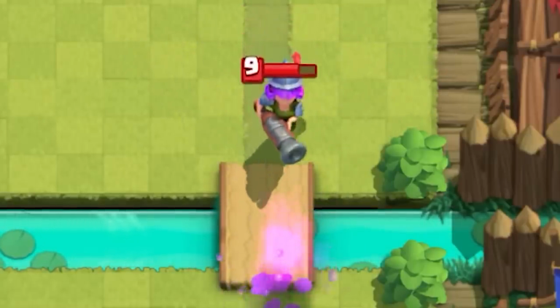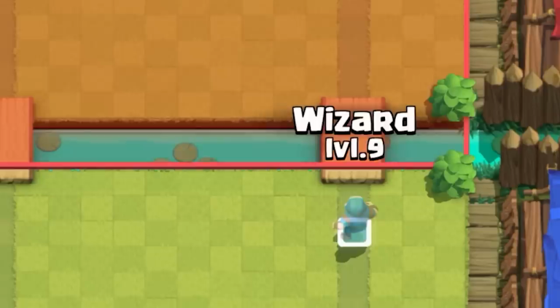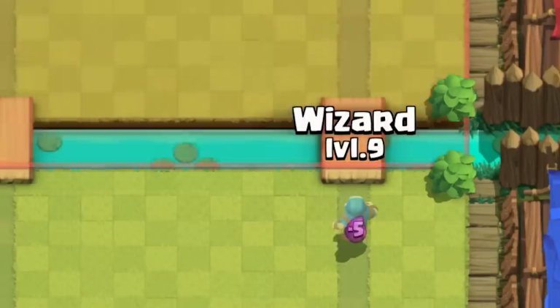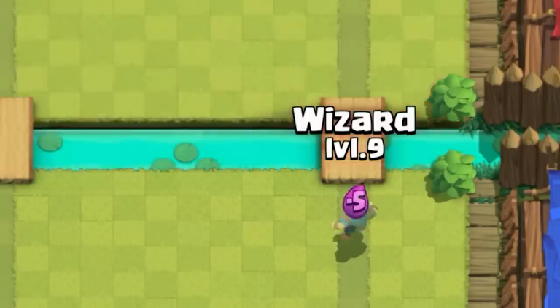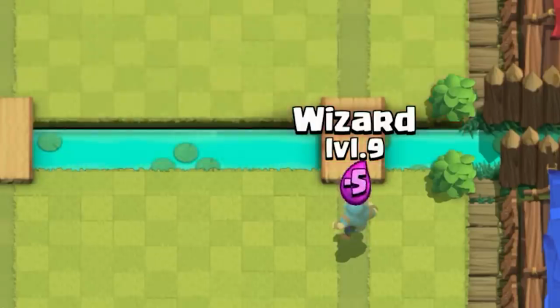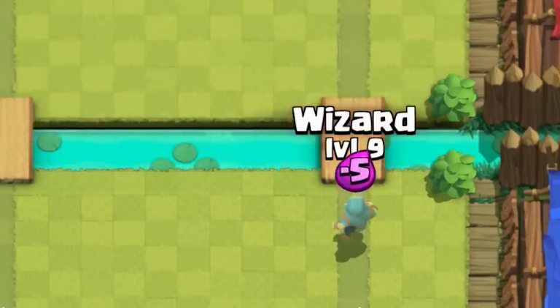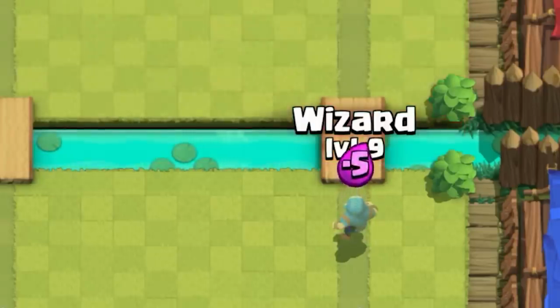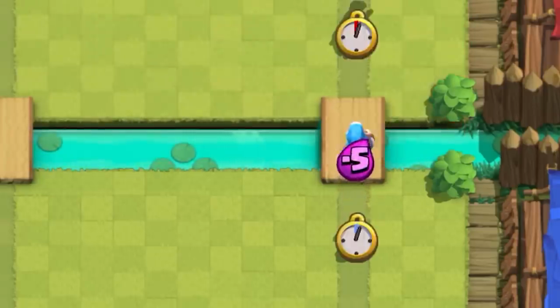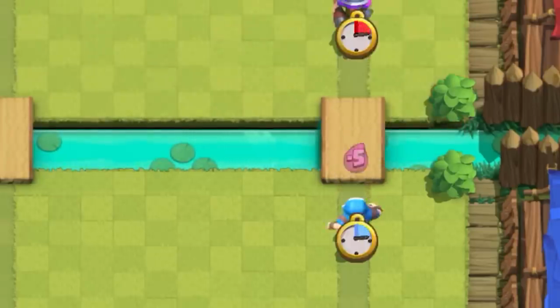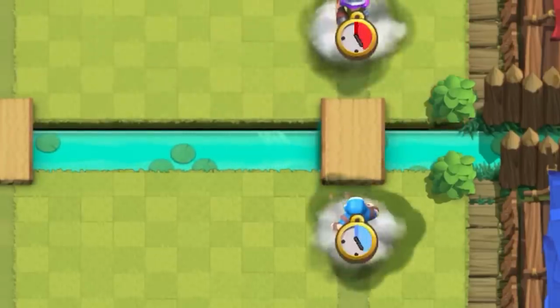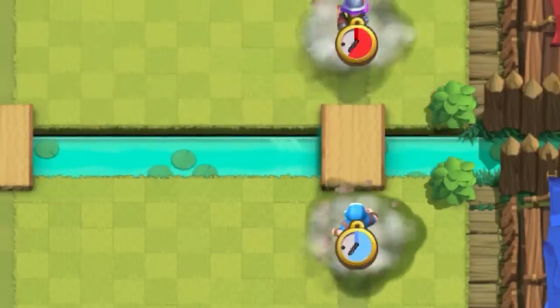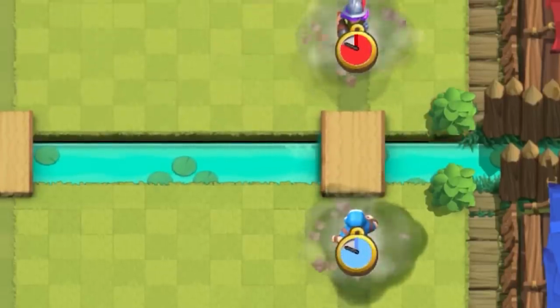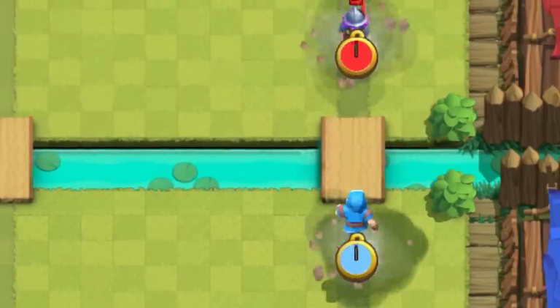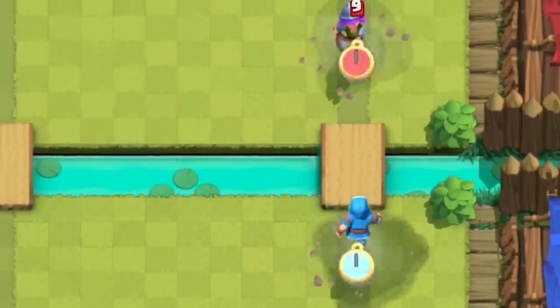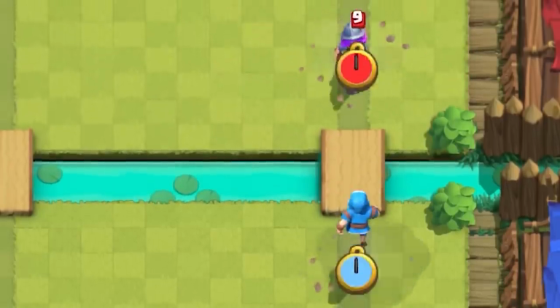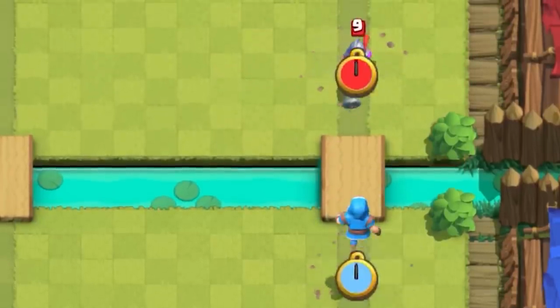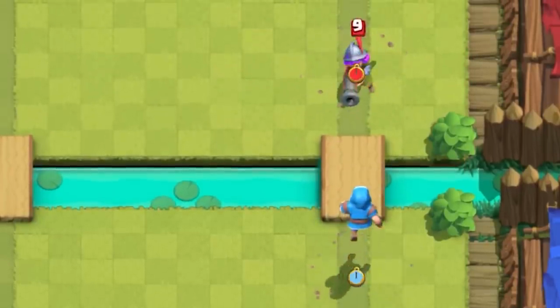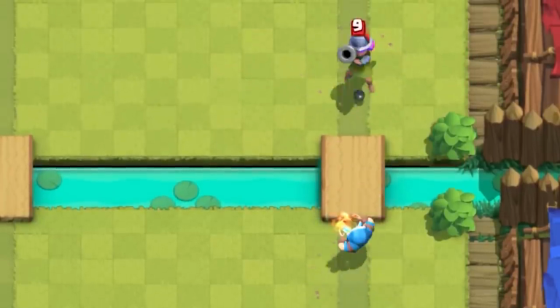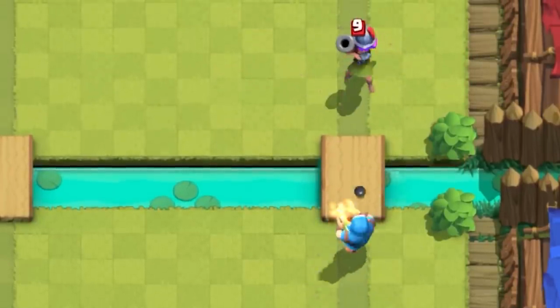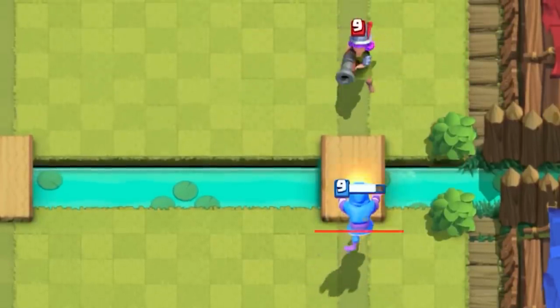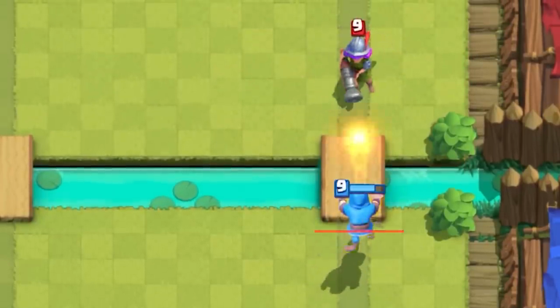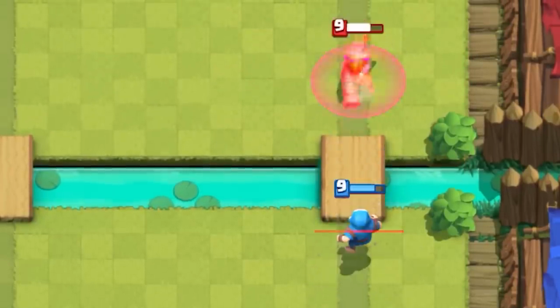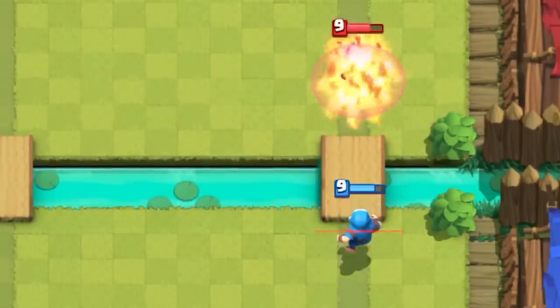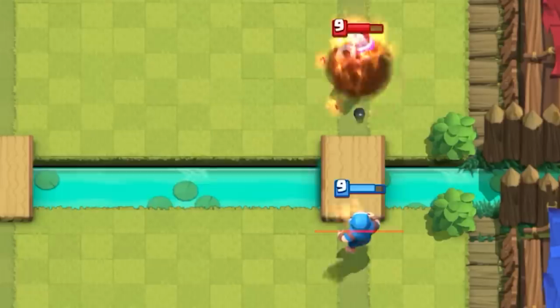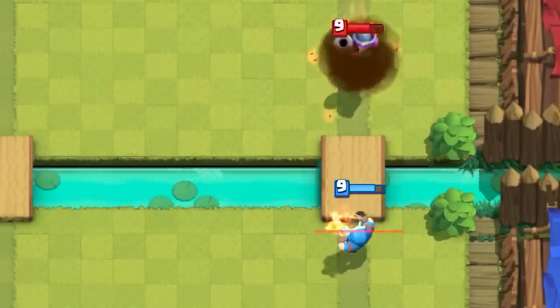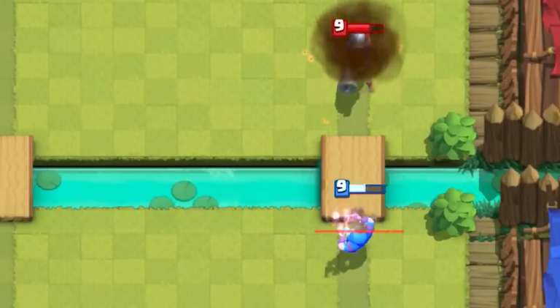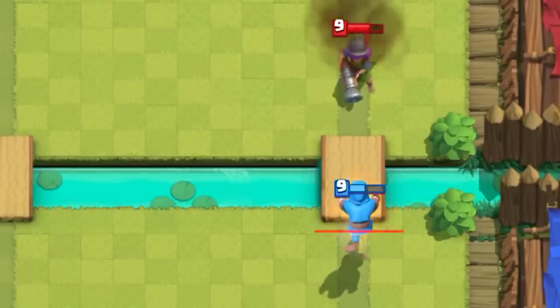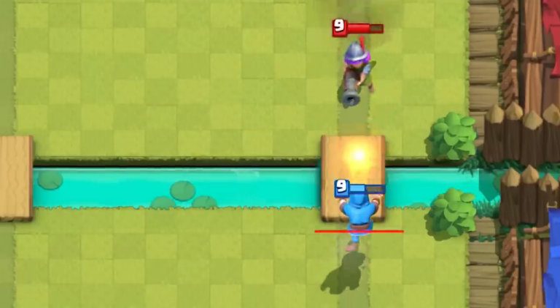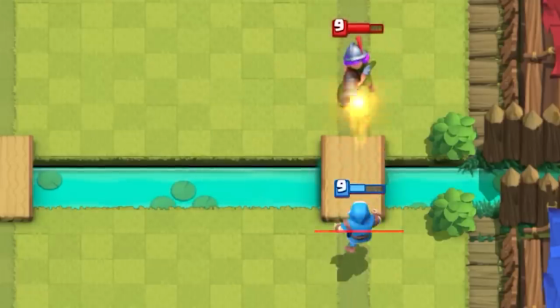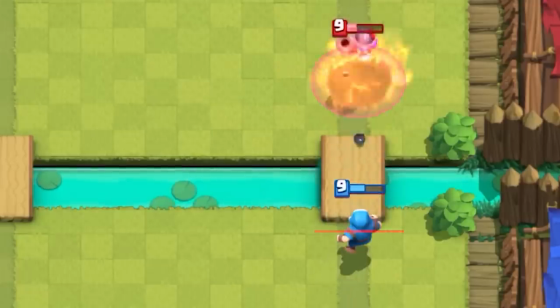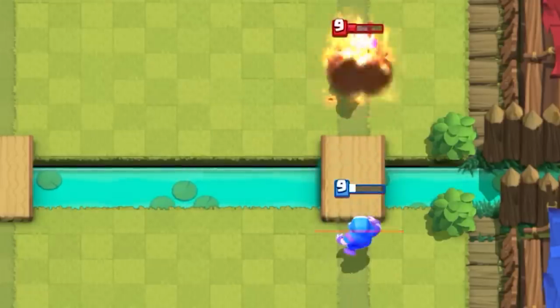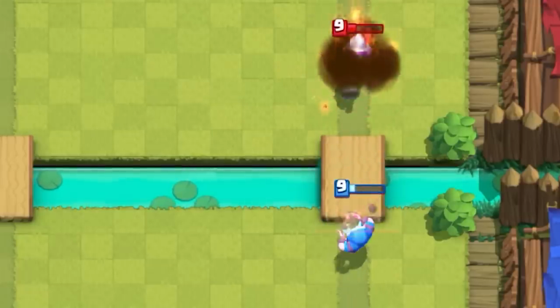Compare this to a normal card like a wizard. If you freeze frame, you'll notice his fireball starts in the center of his body.